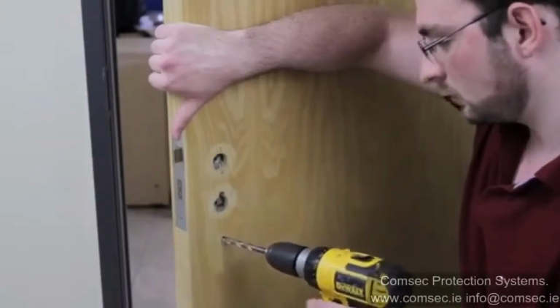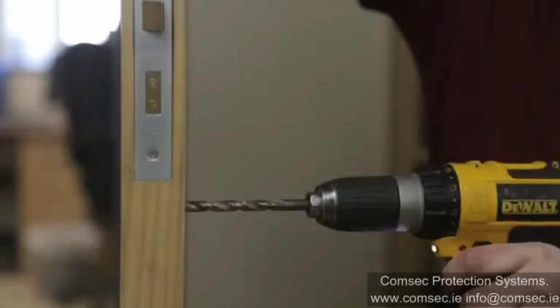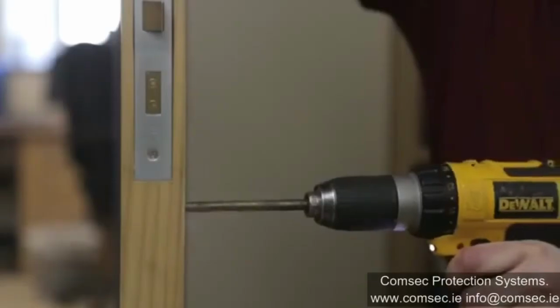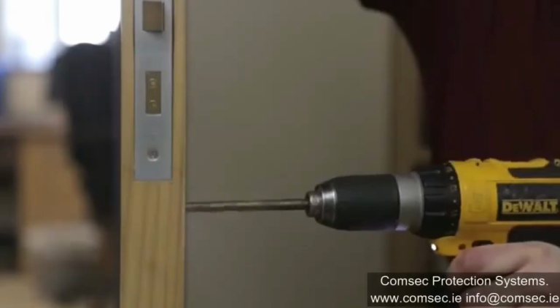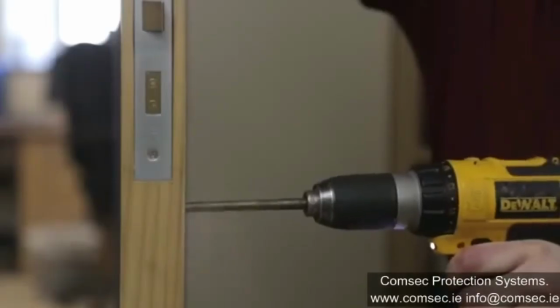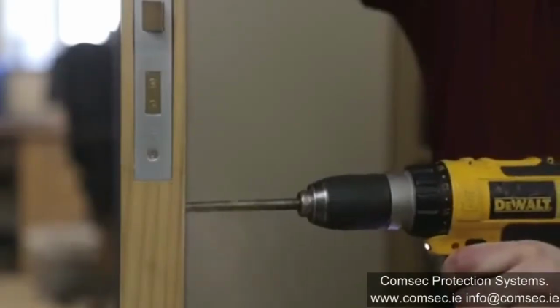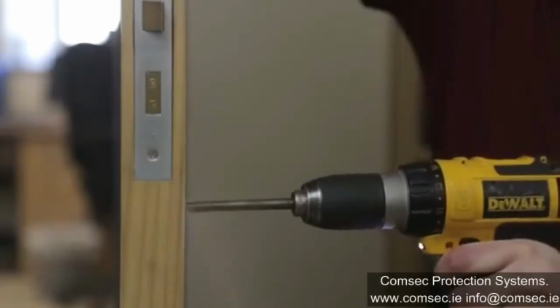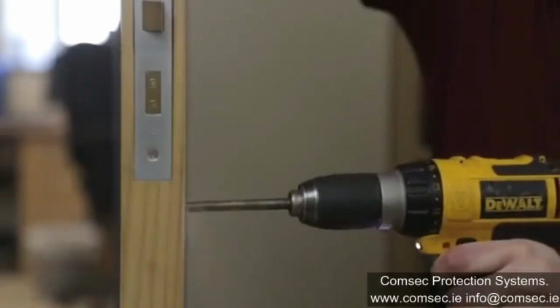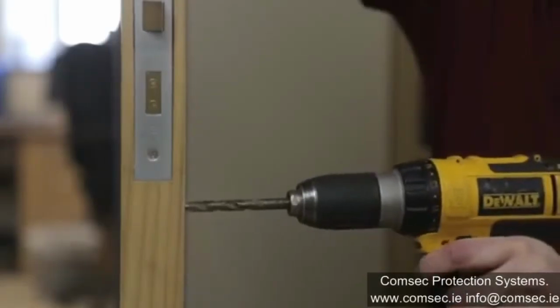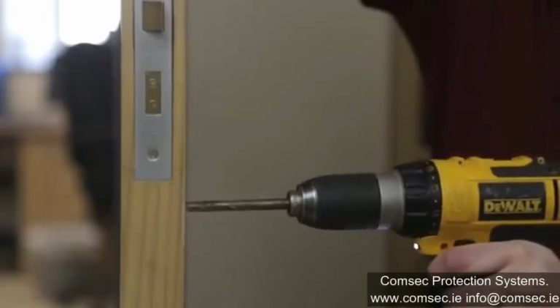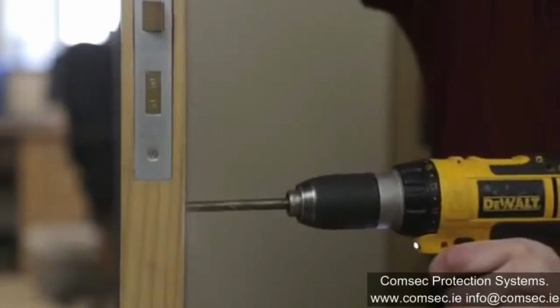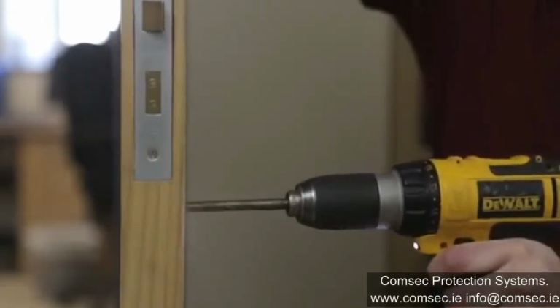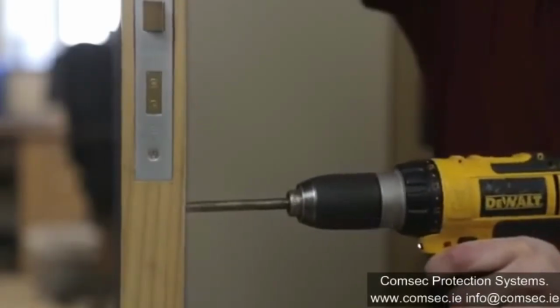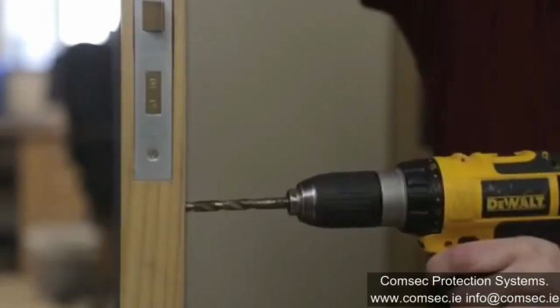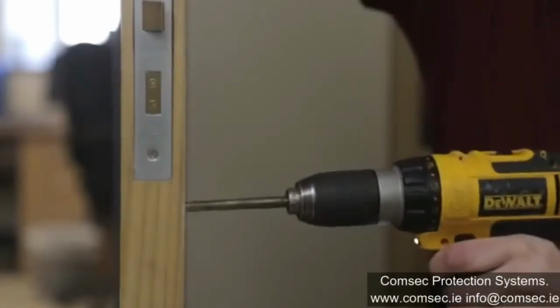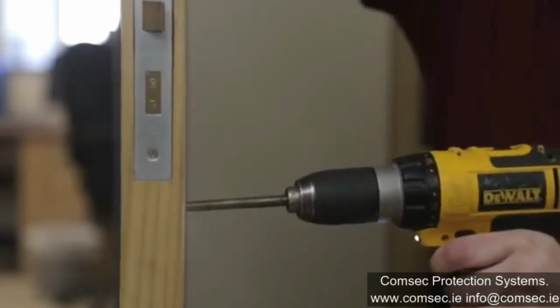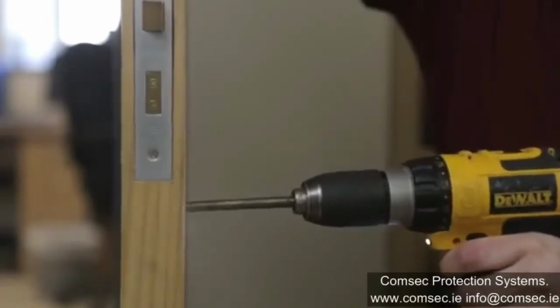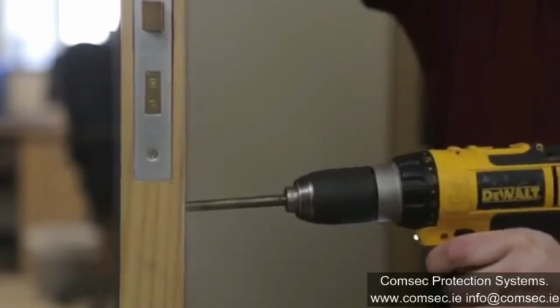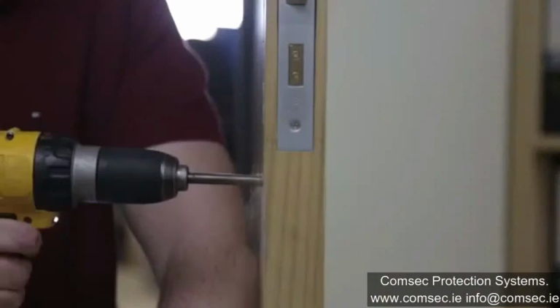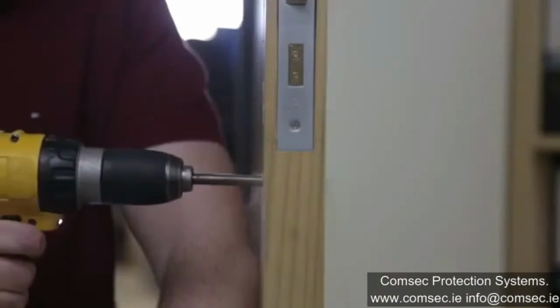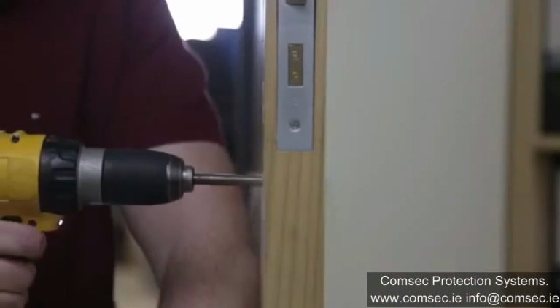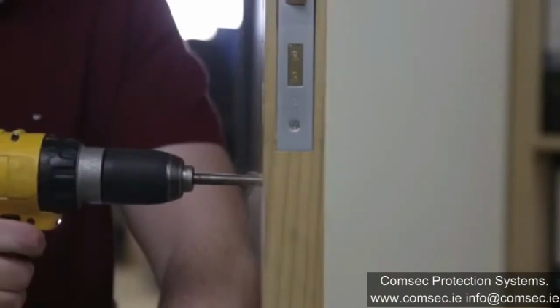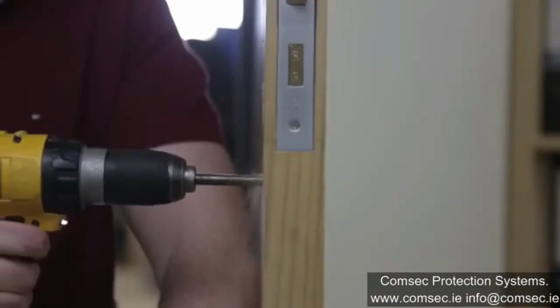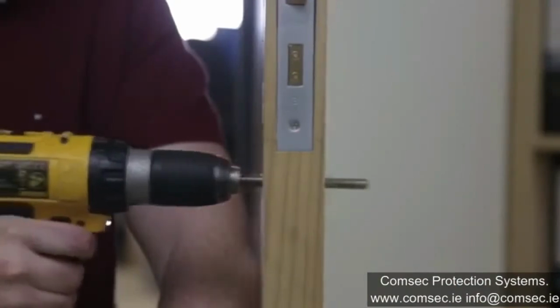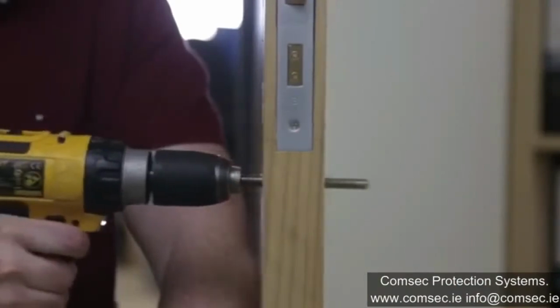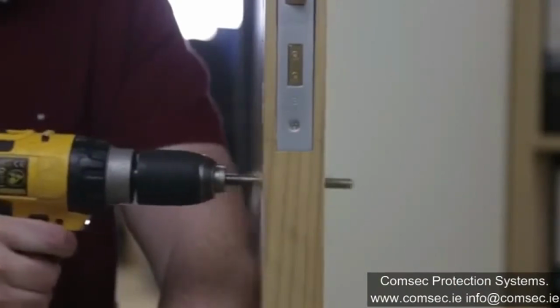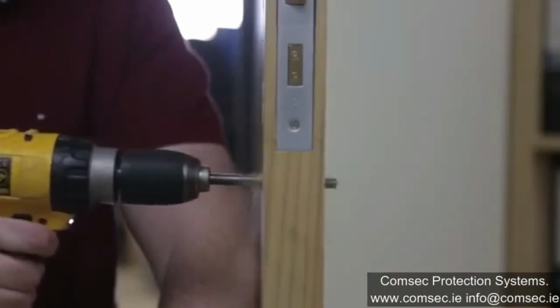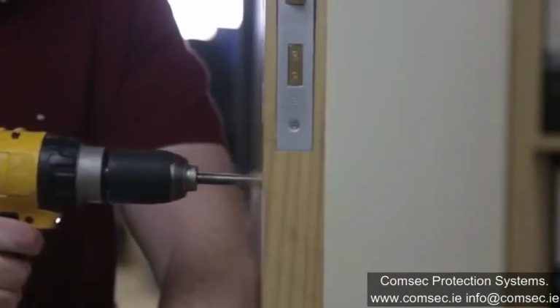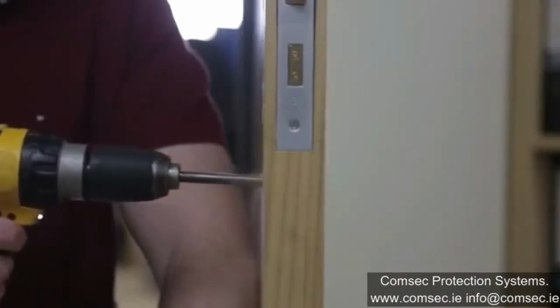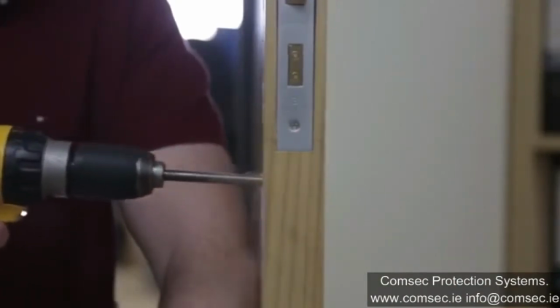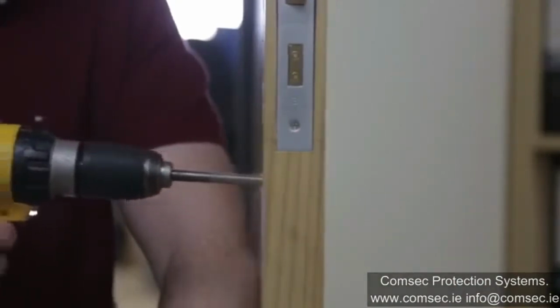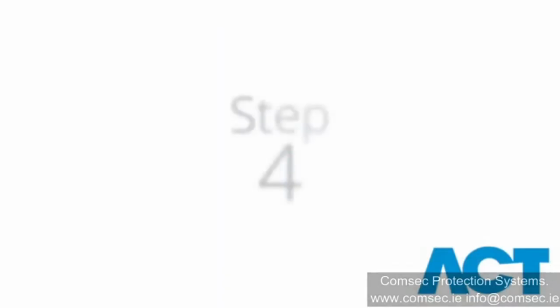As a rule of thumb, it's best to drill halfway through on one side and then drill through from the other side.